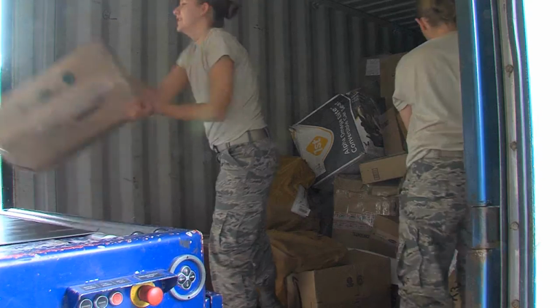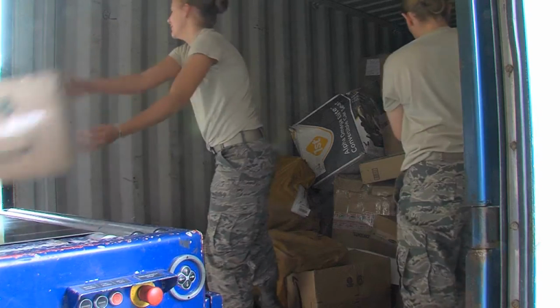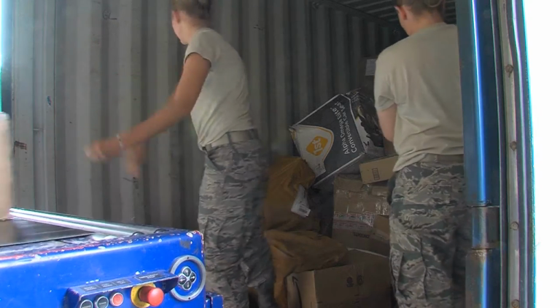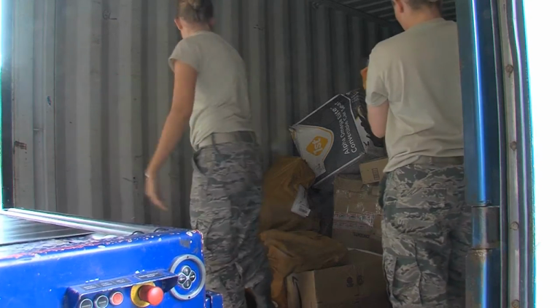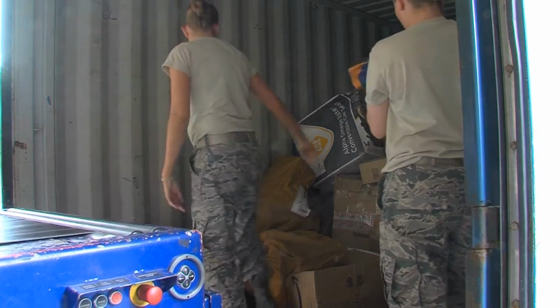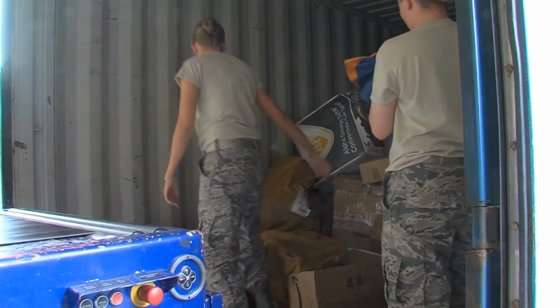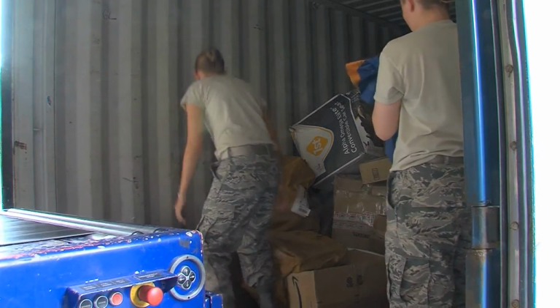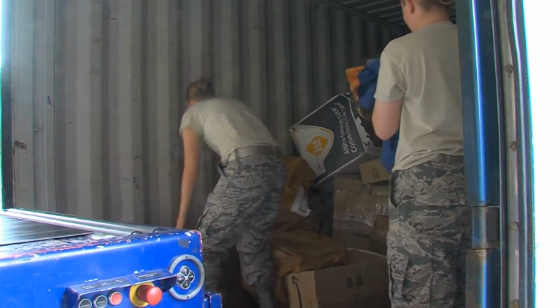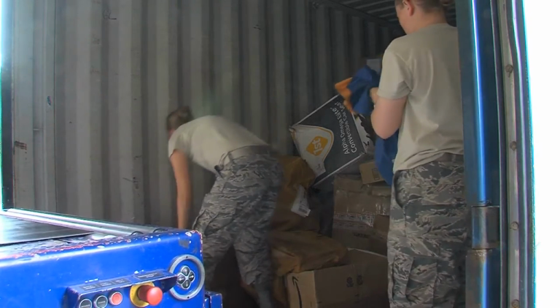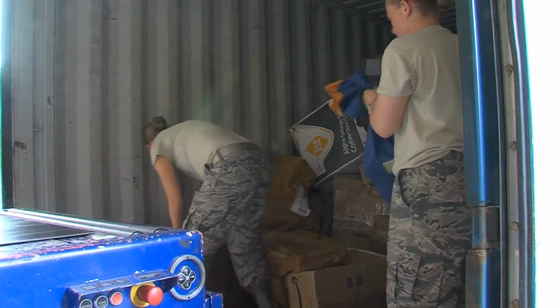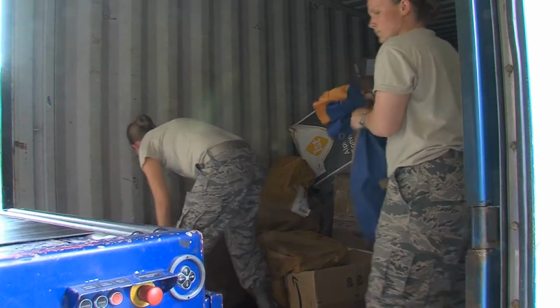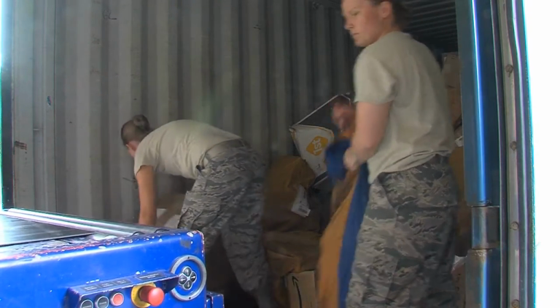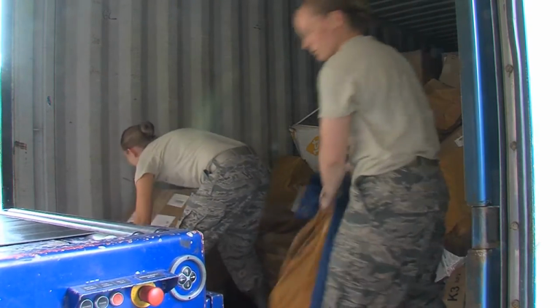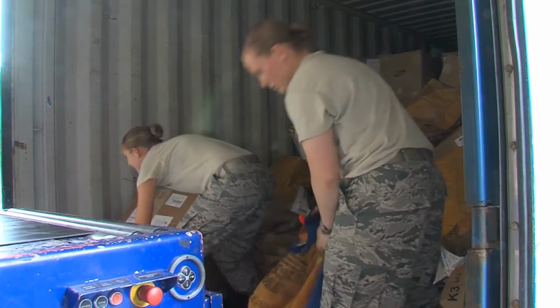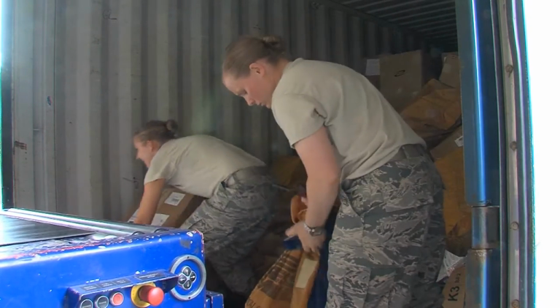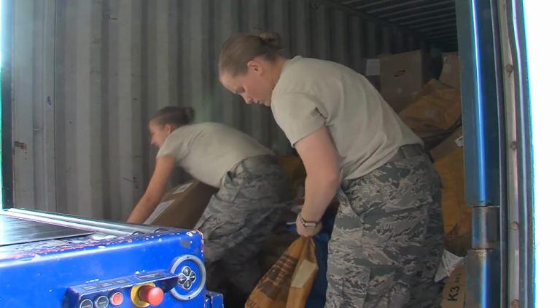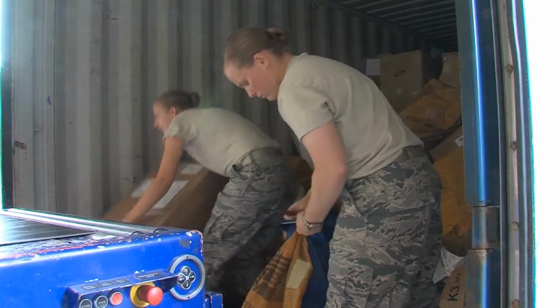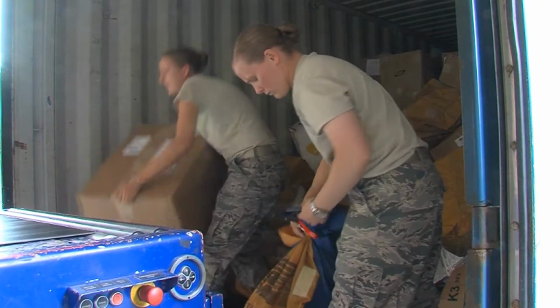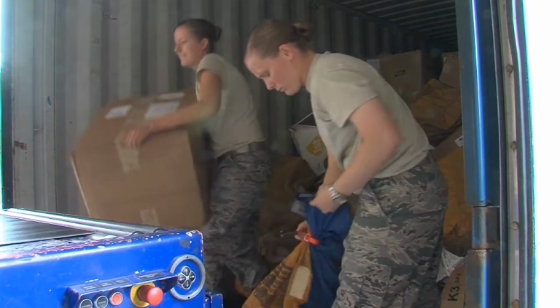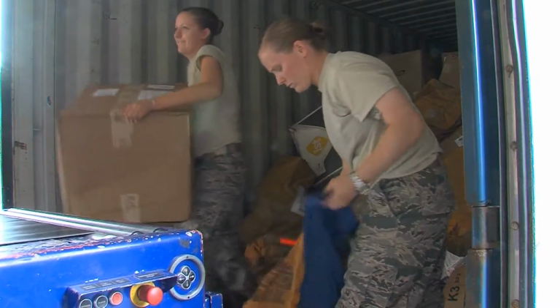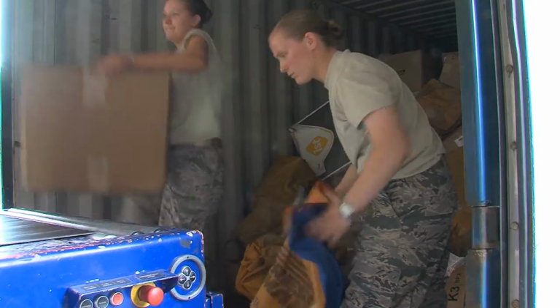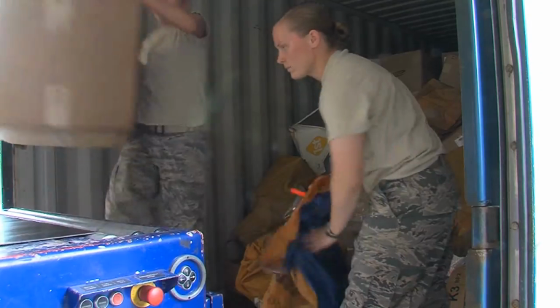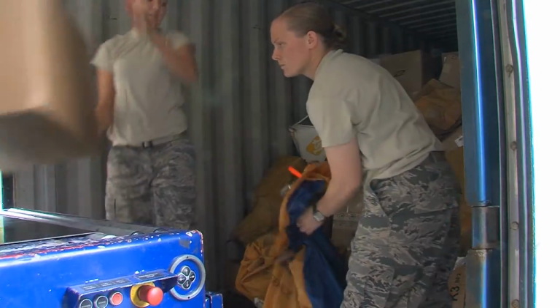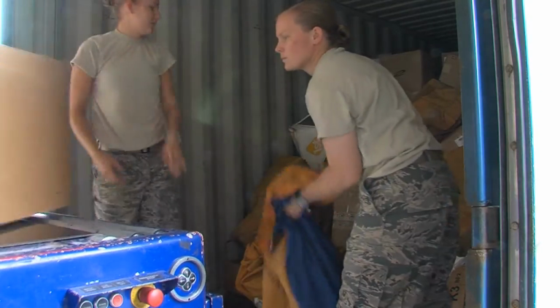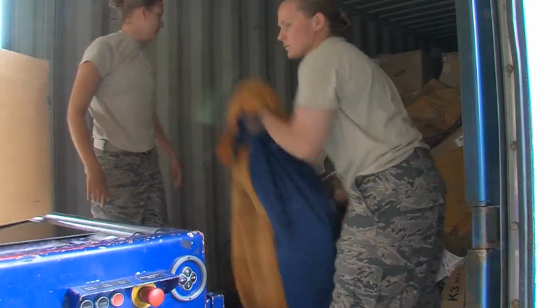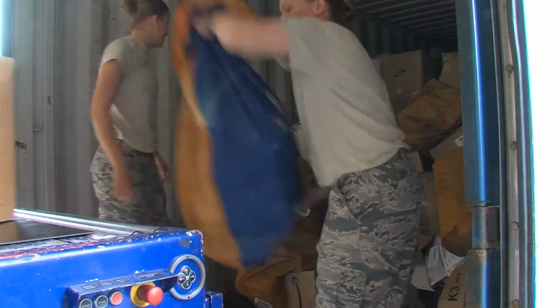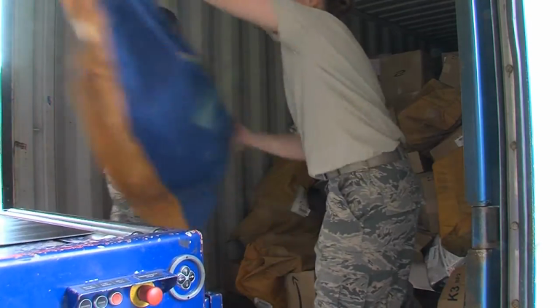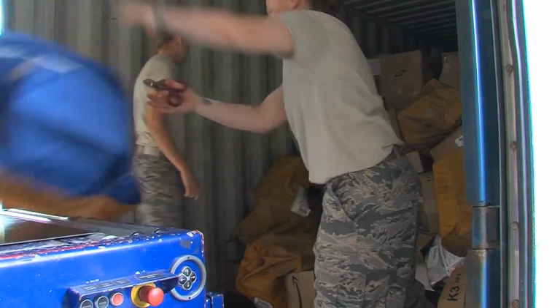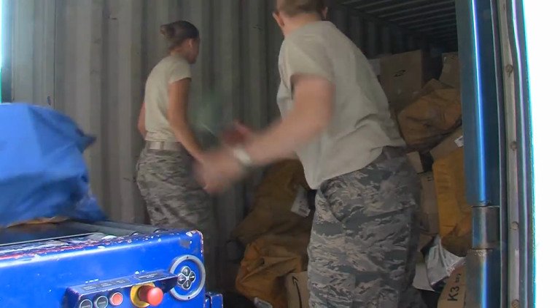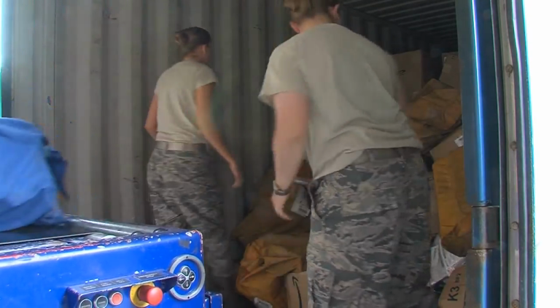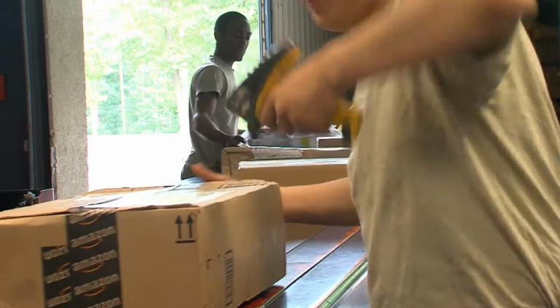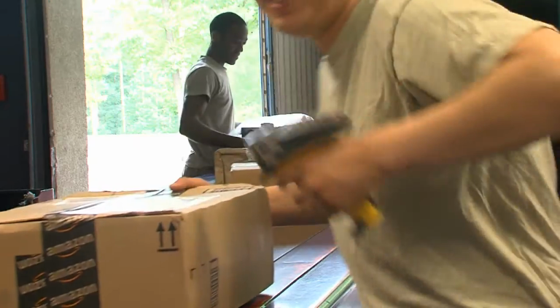Rain or shine, snow or sleet, the Postal Airmen never stop delivering your mail. Reporting from Ramstein Air Base, I'm Airman Erica Moore.